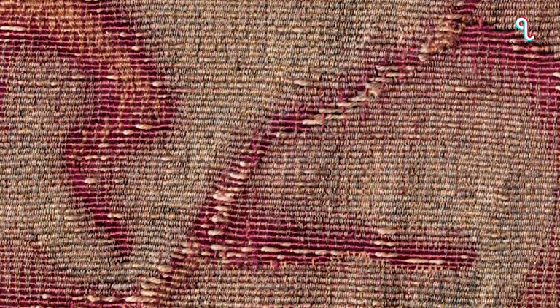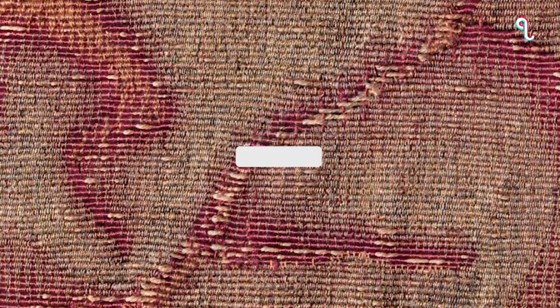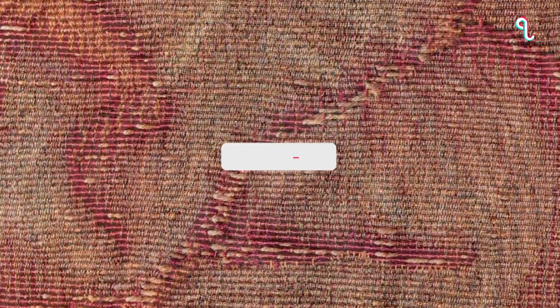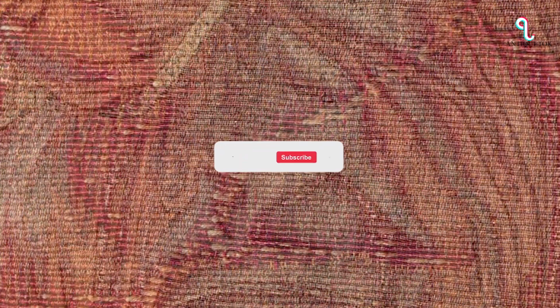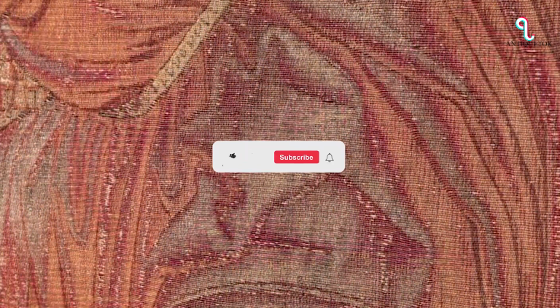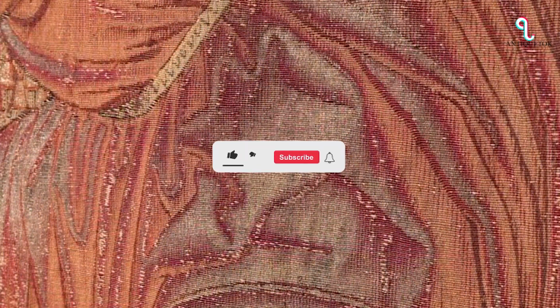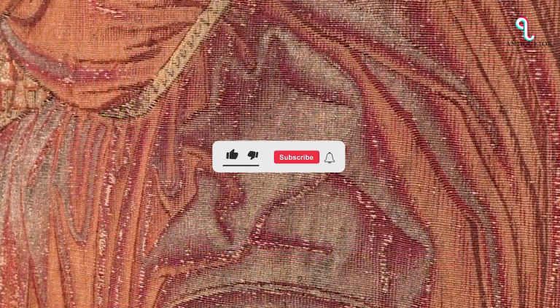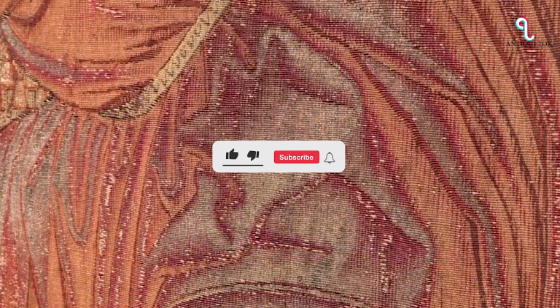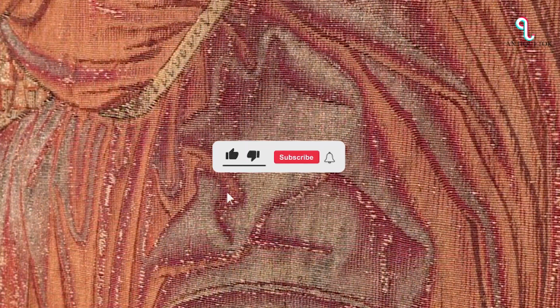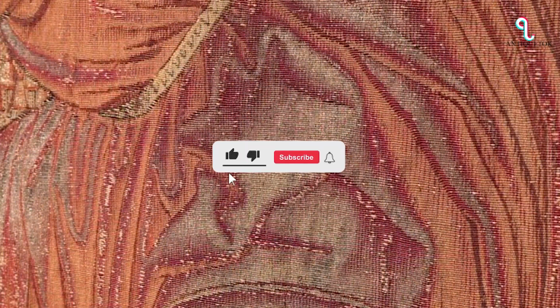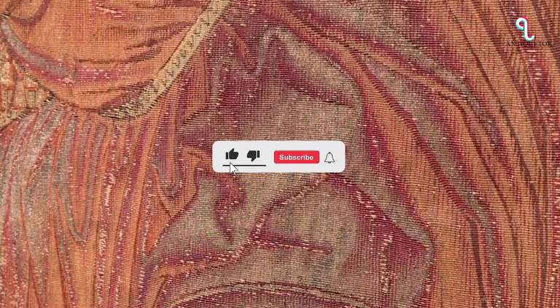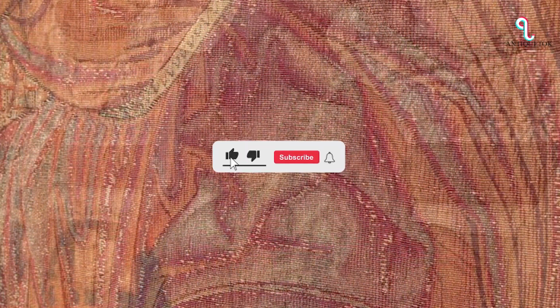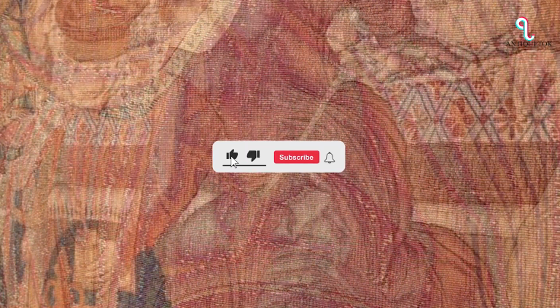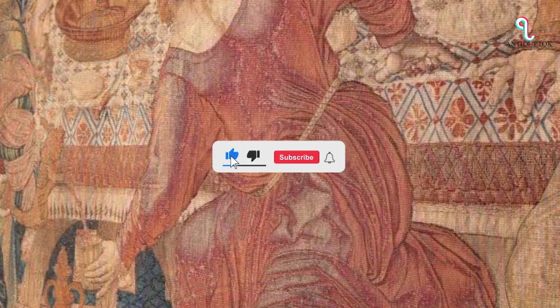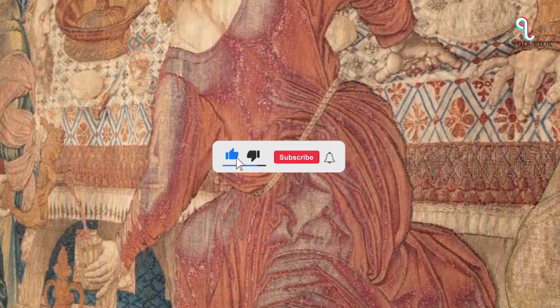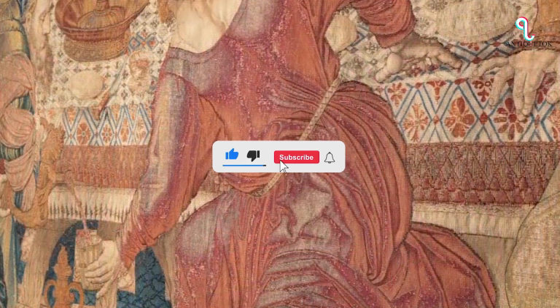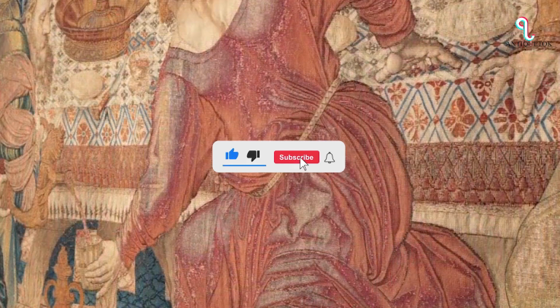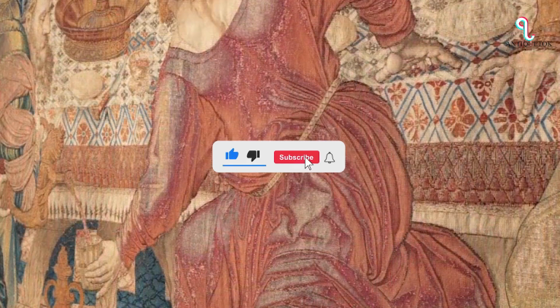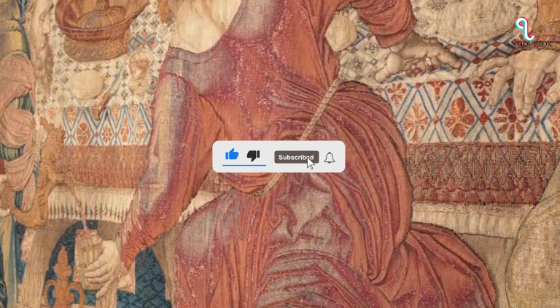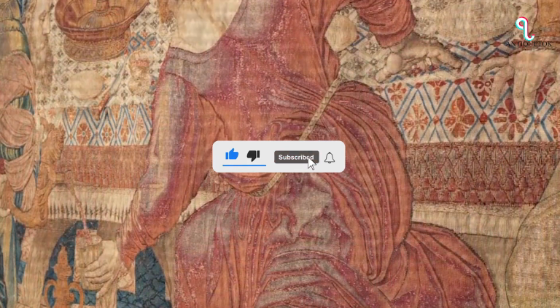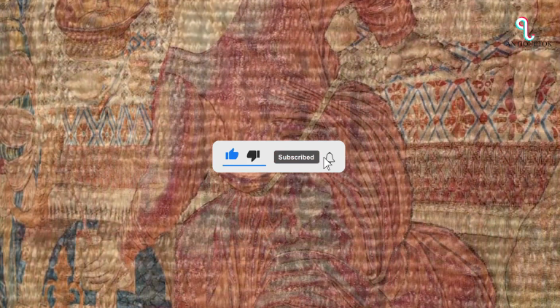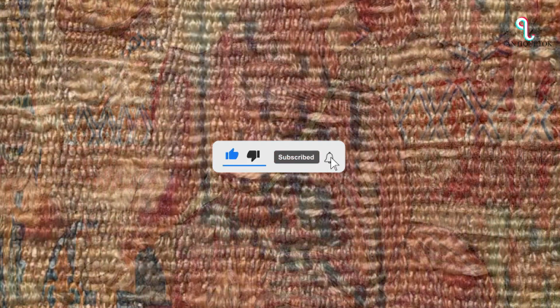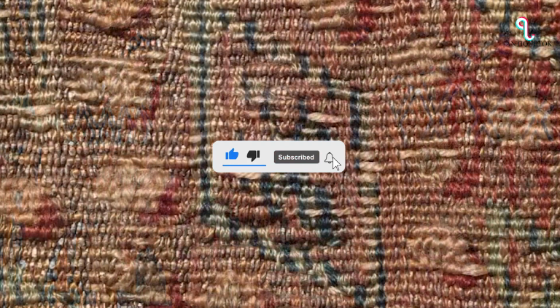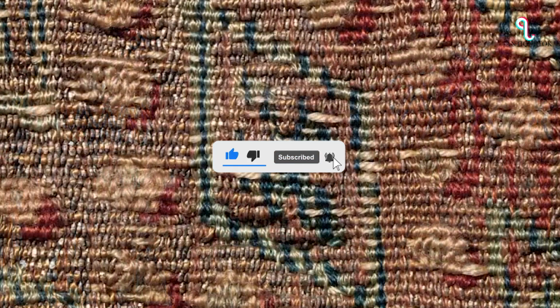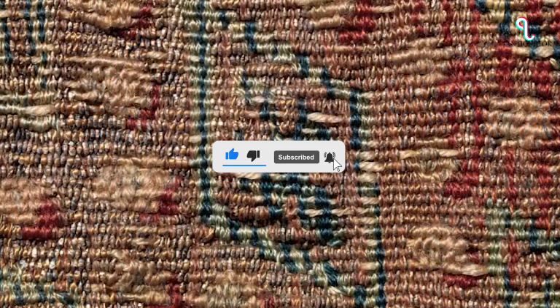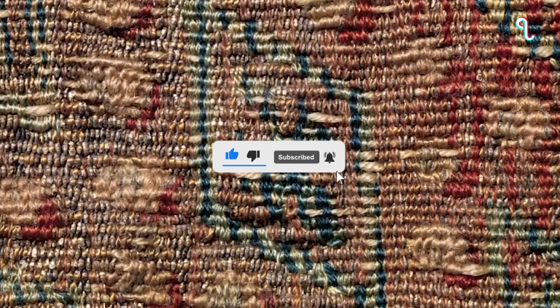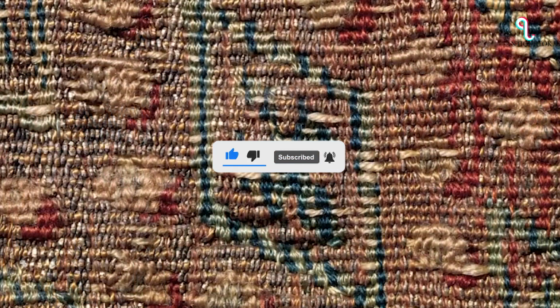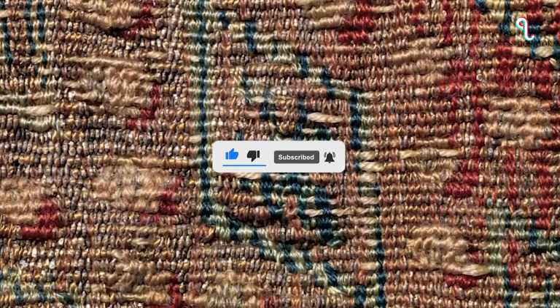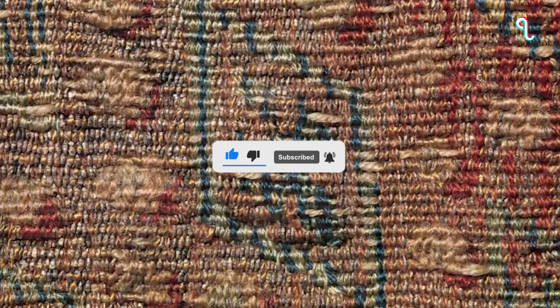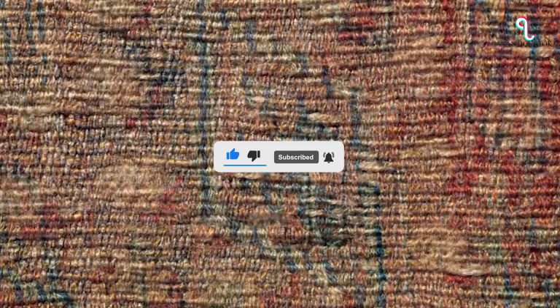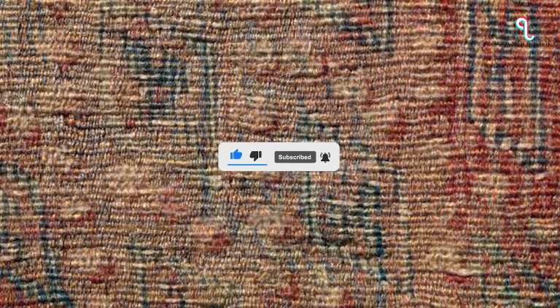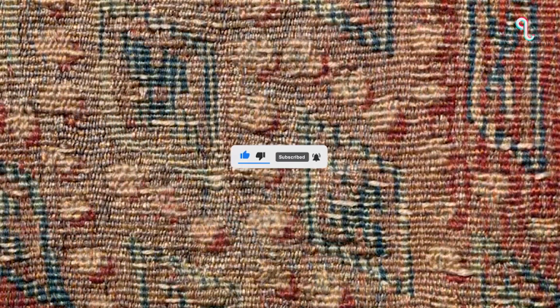Thanks for watching till the end and don't forget to subscribe and be notified of our next dive into the world of antiques and collectibles.